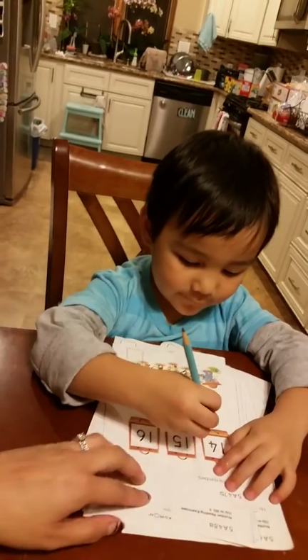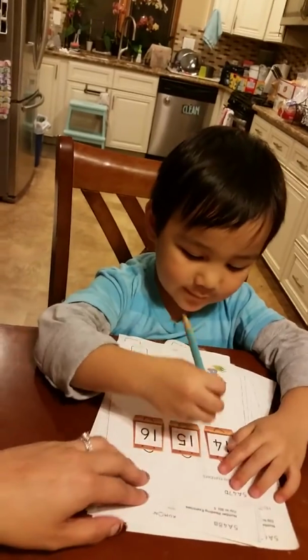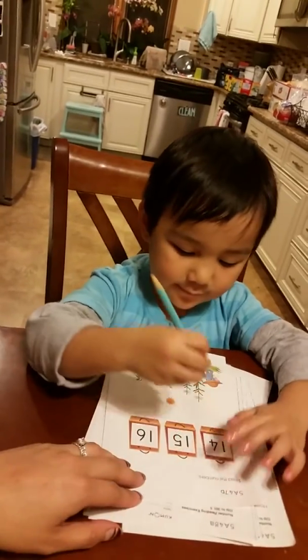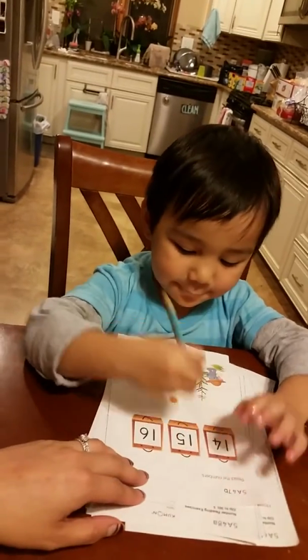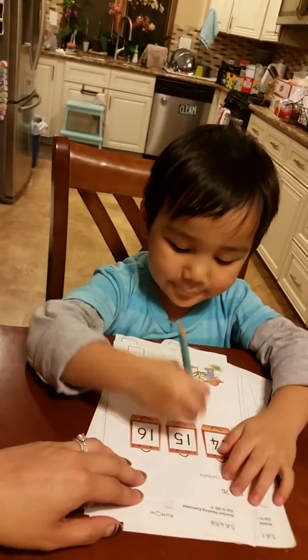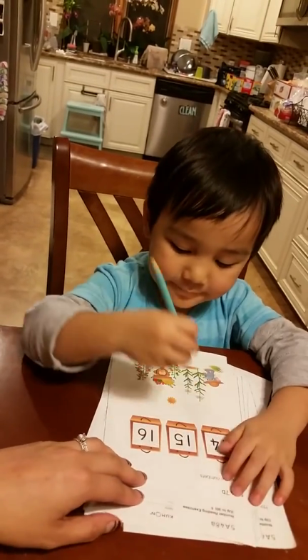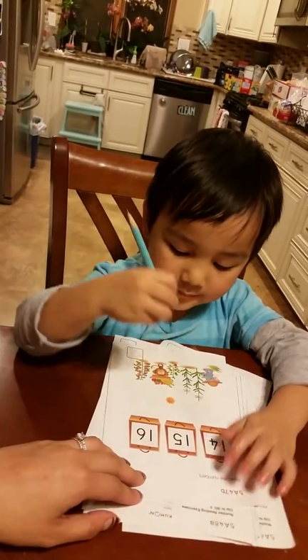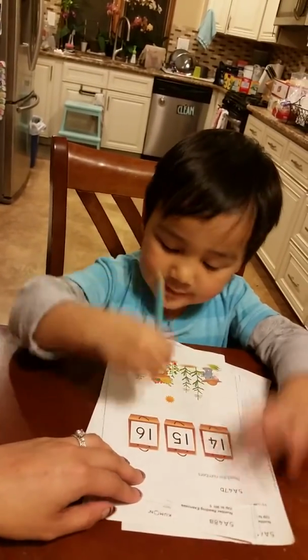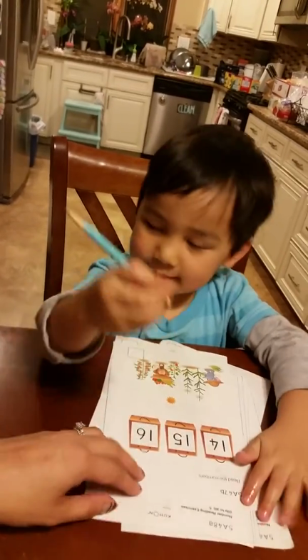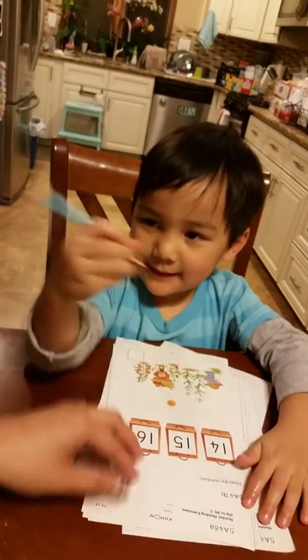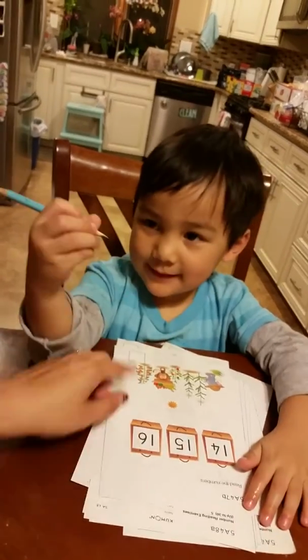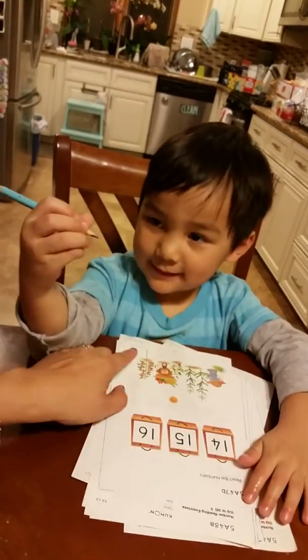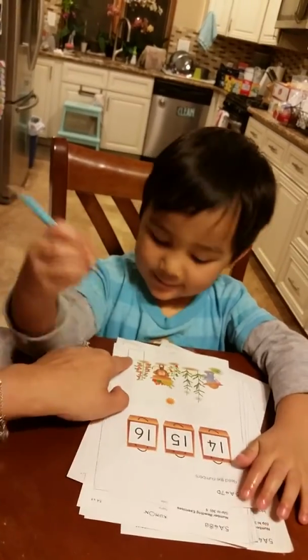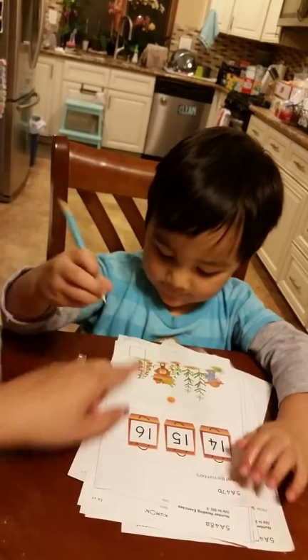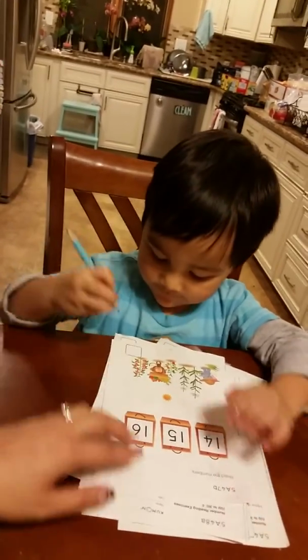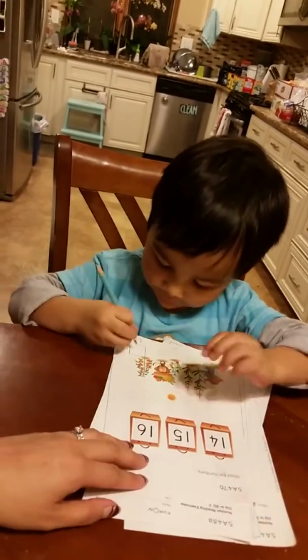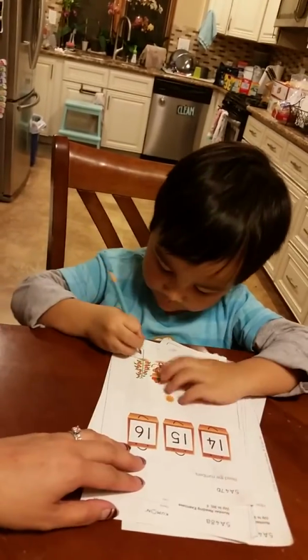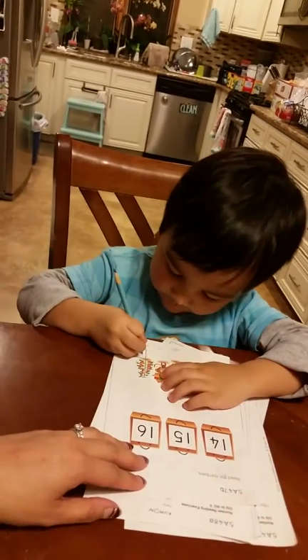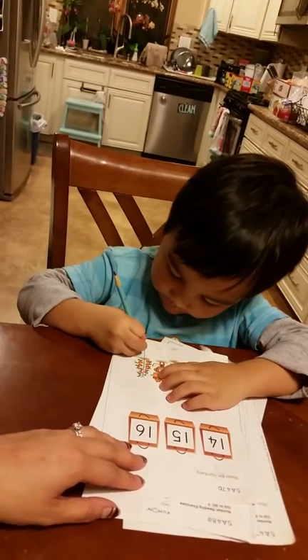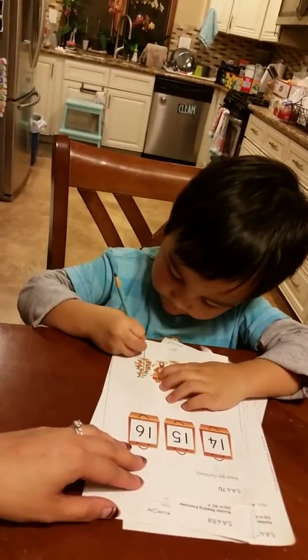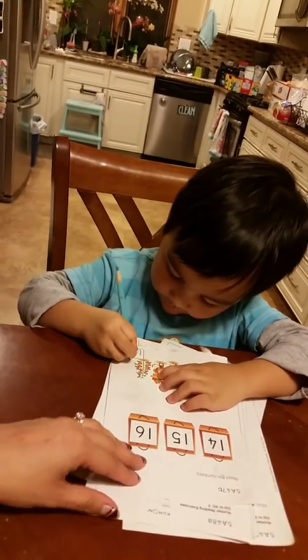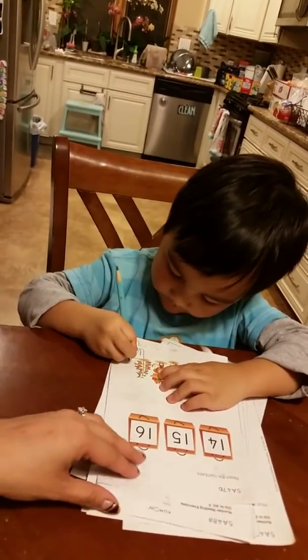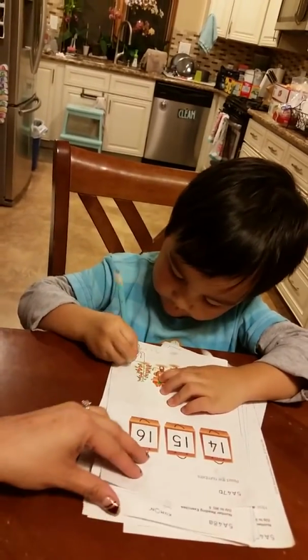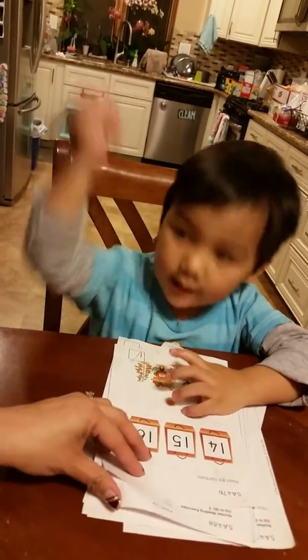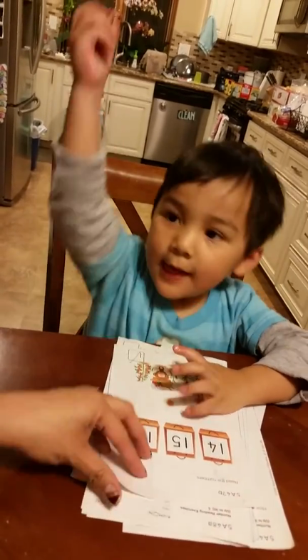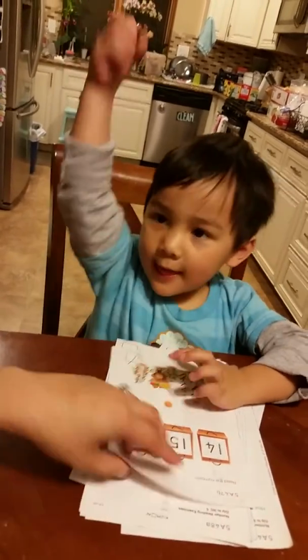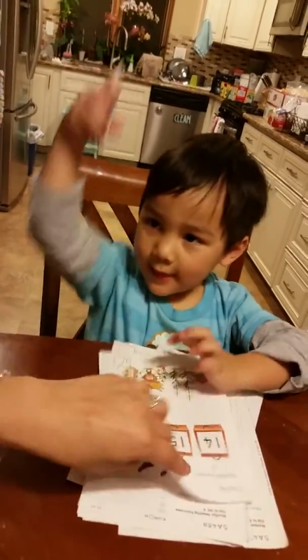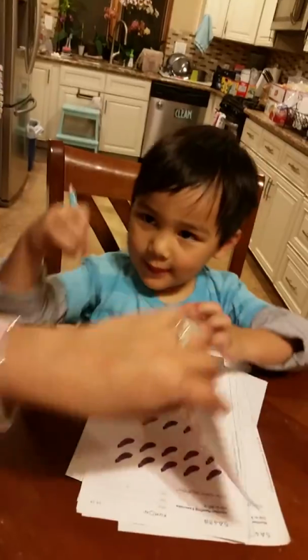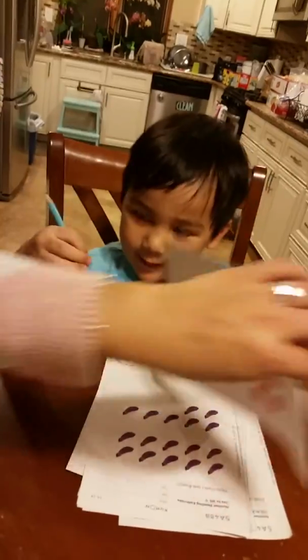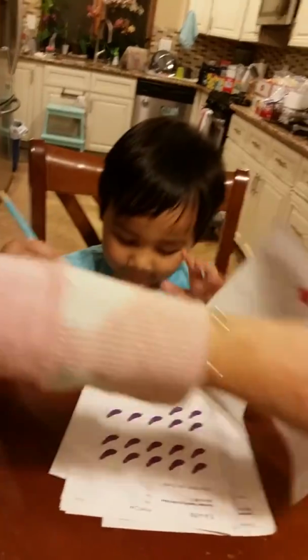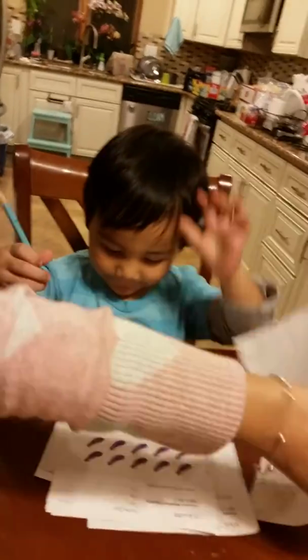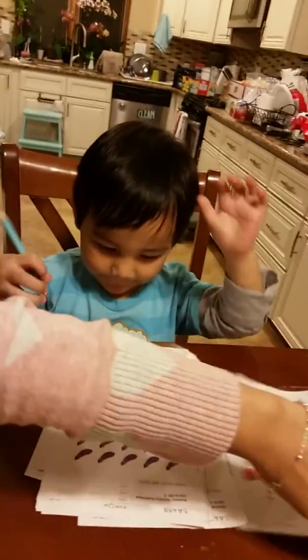14, 15, 16. Good job. Checkmark. Awesome.